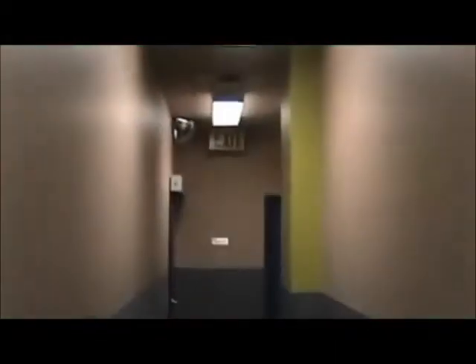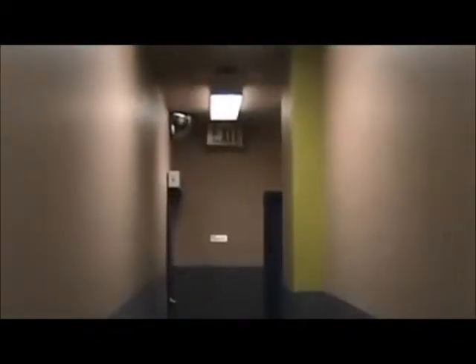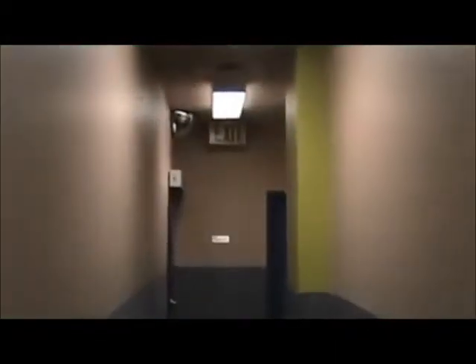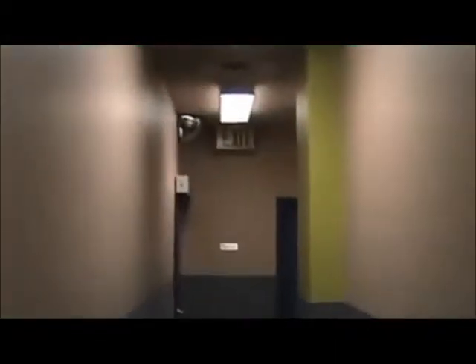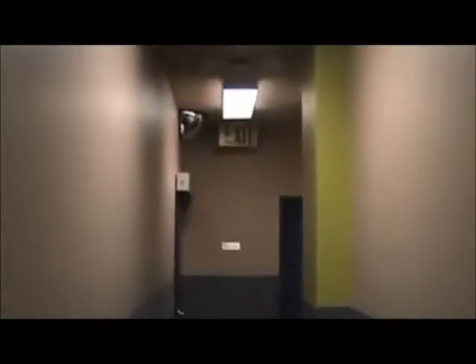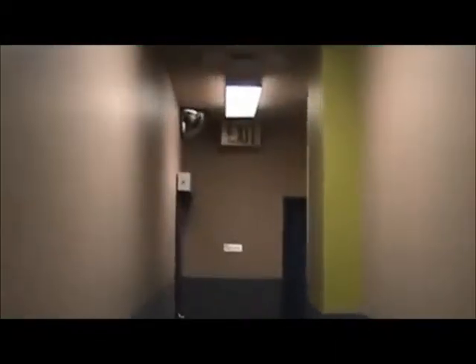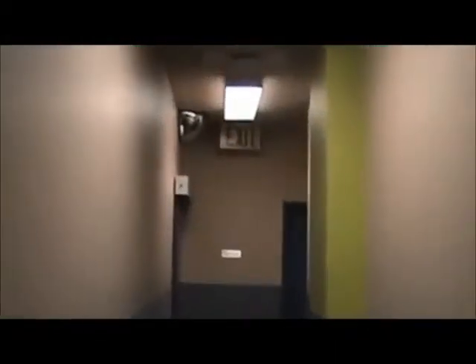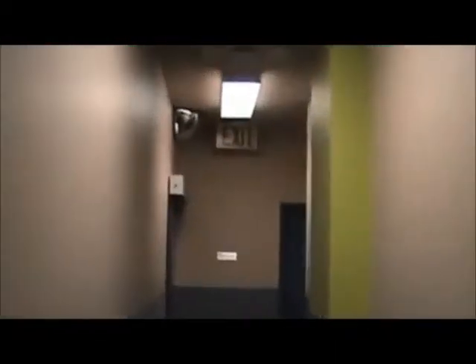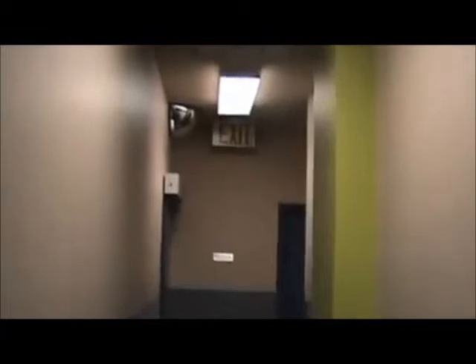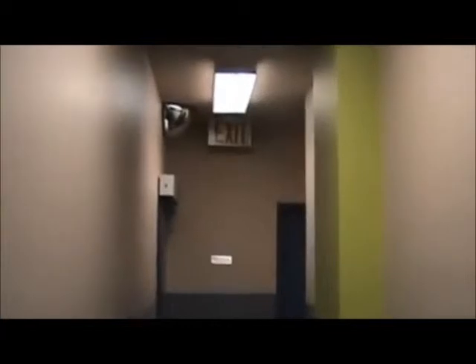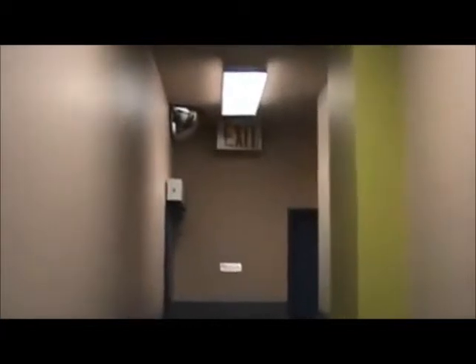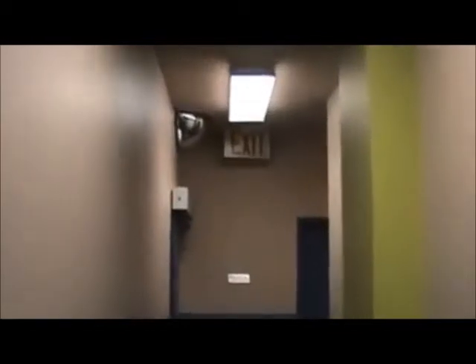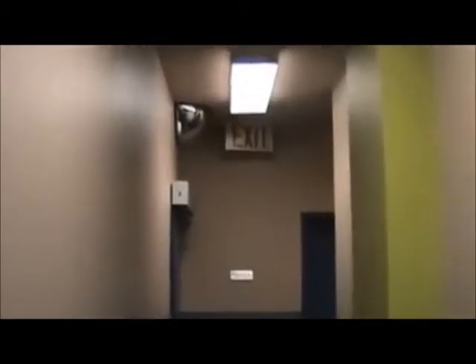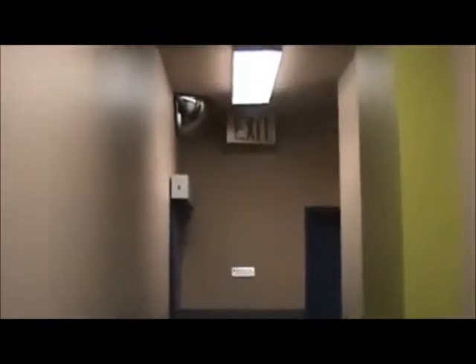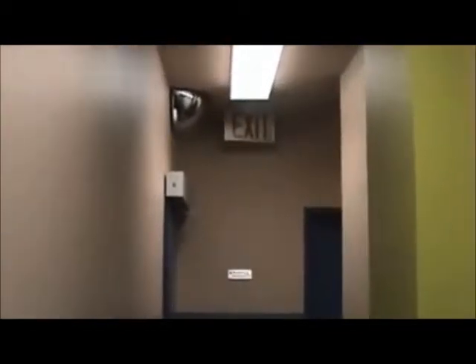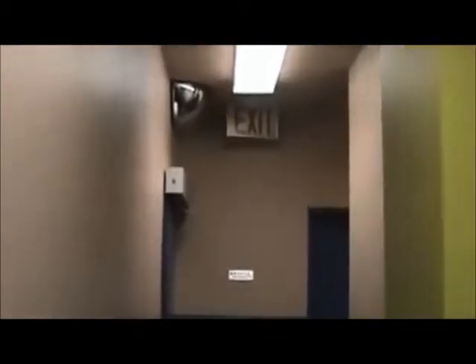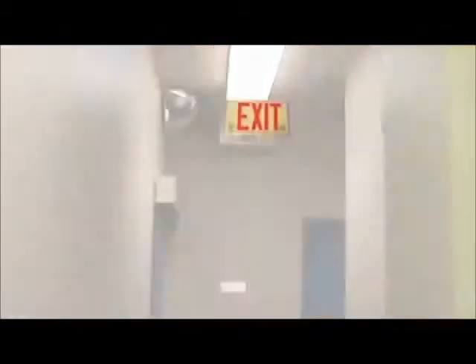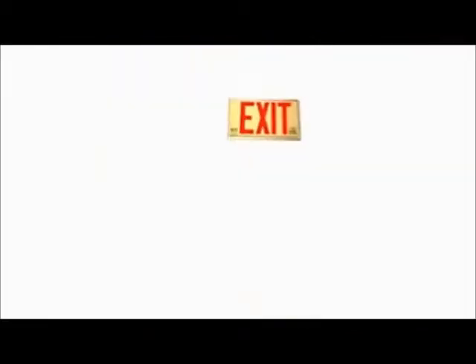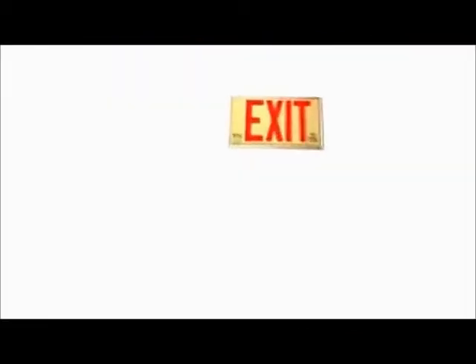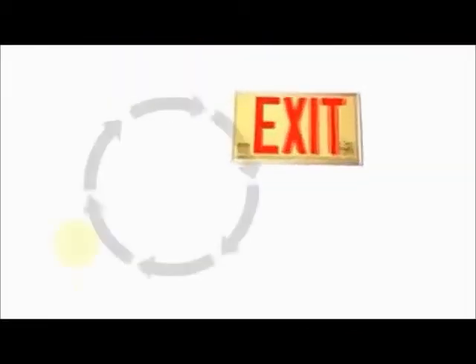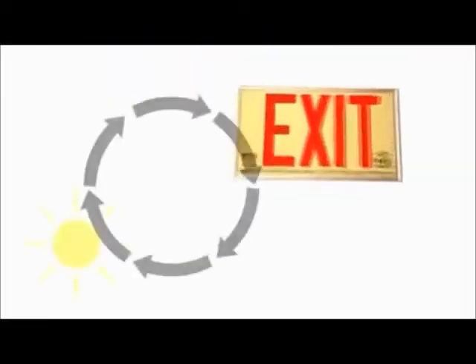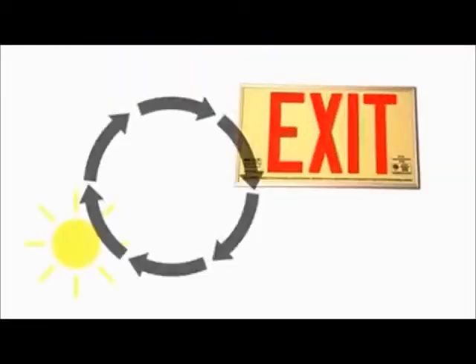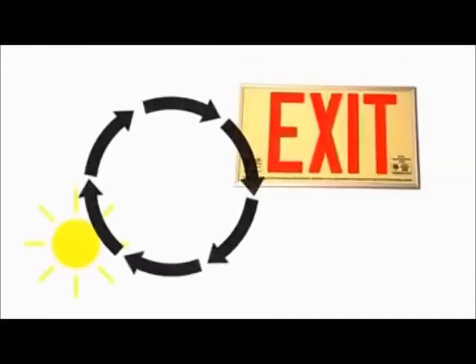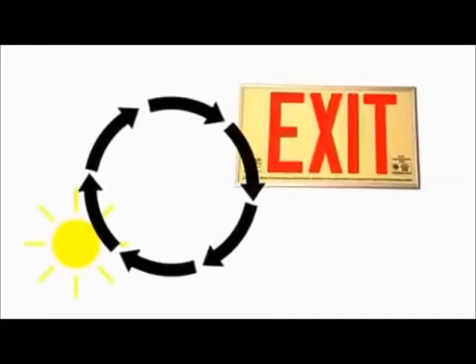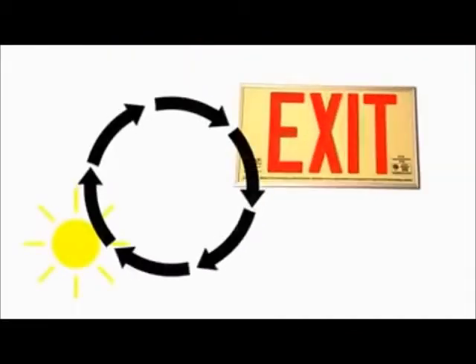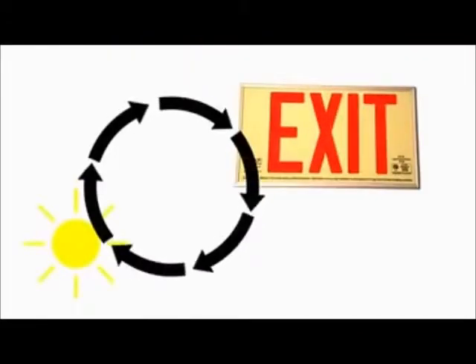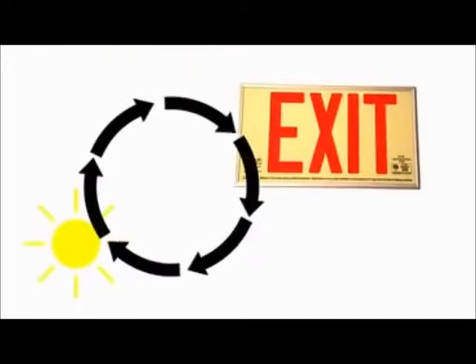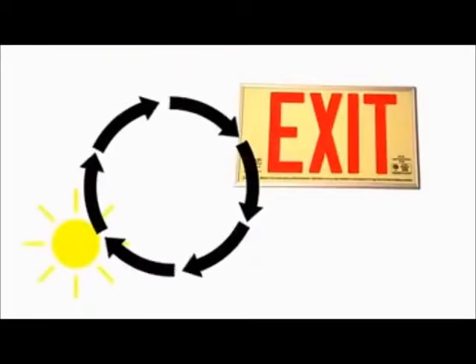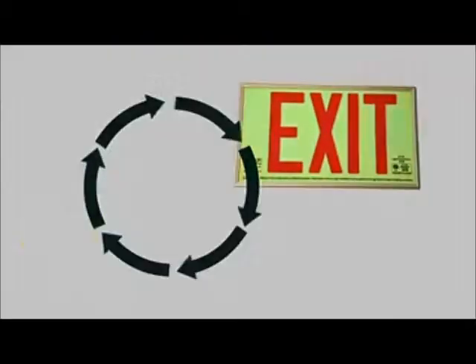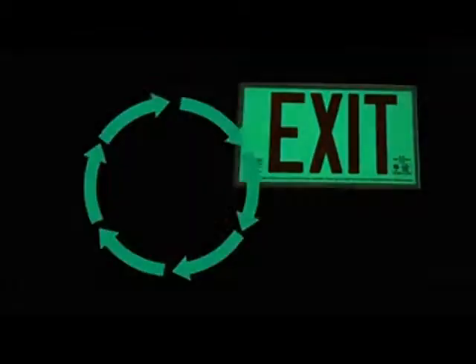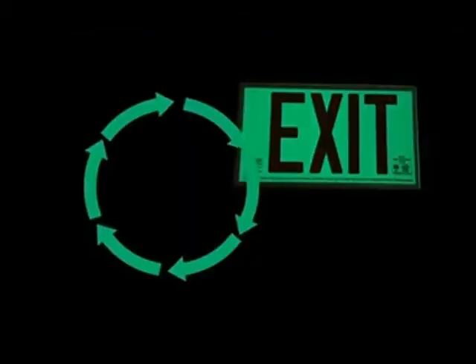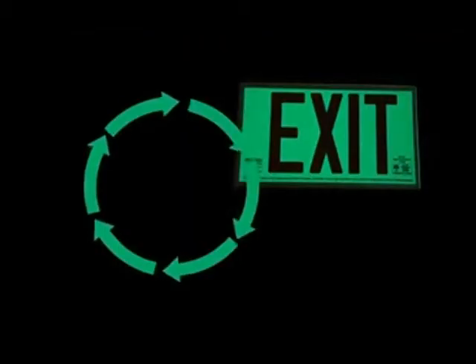It saves energy all day and every day. It recycles available light over and over endlessly.